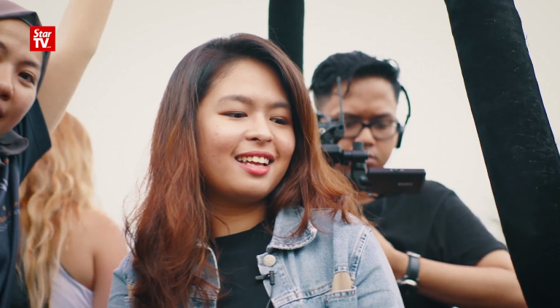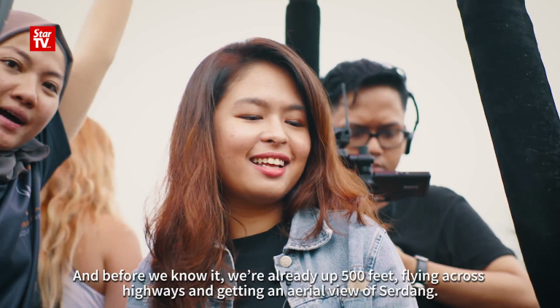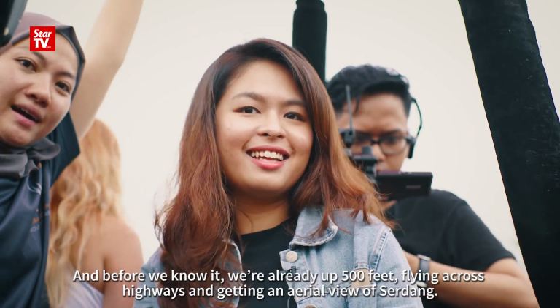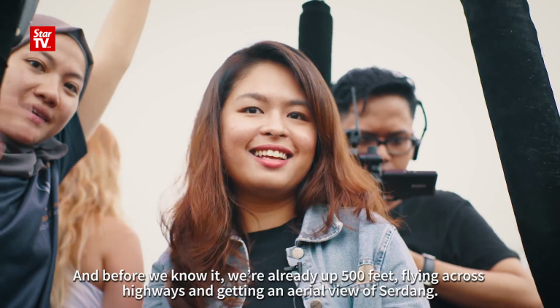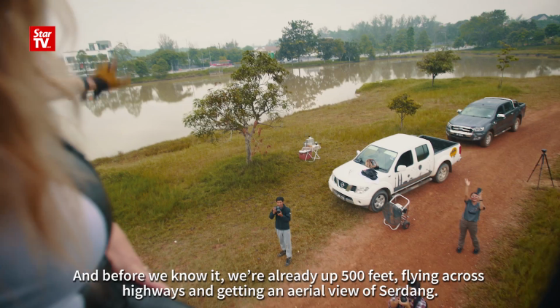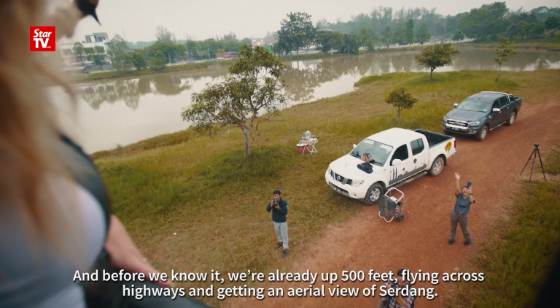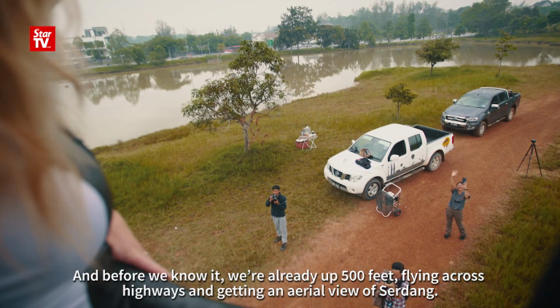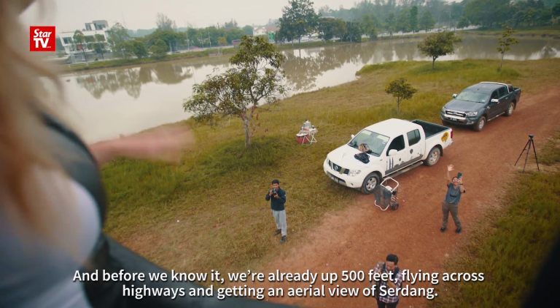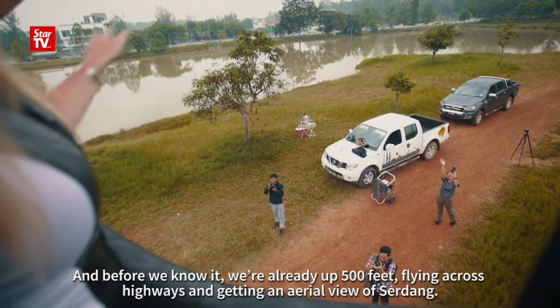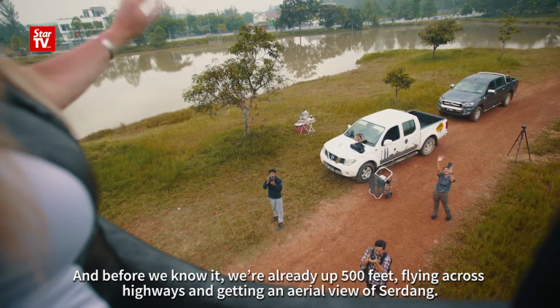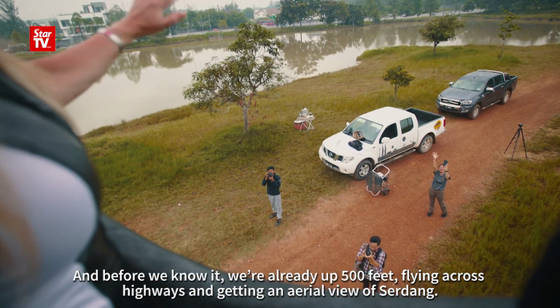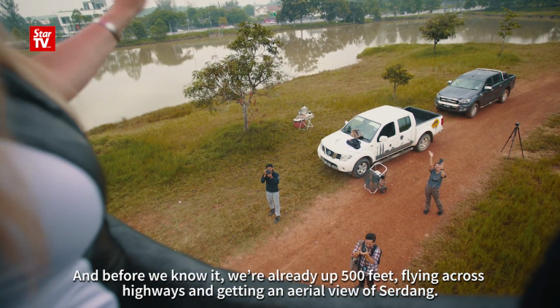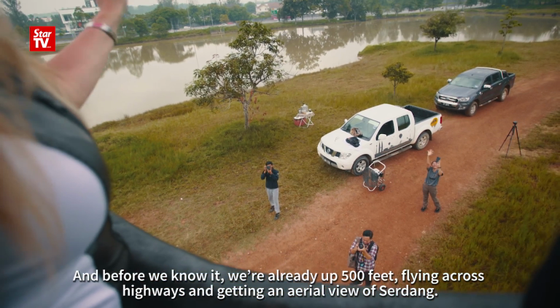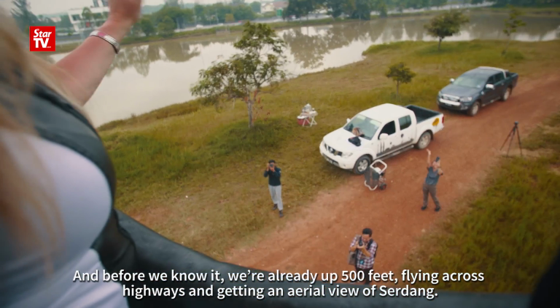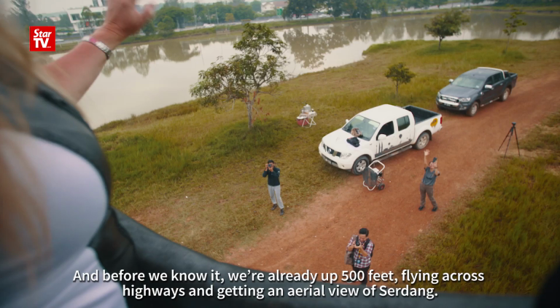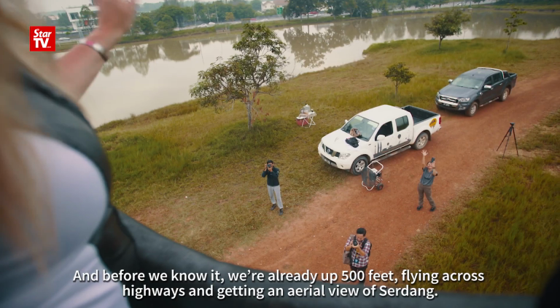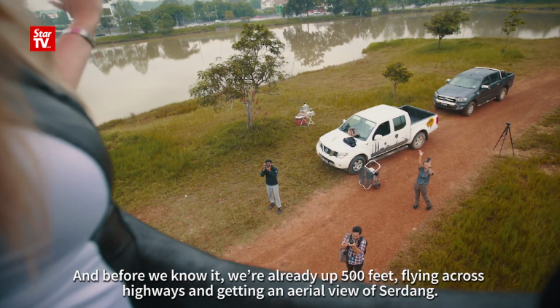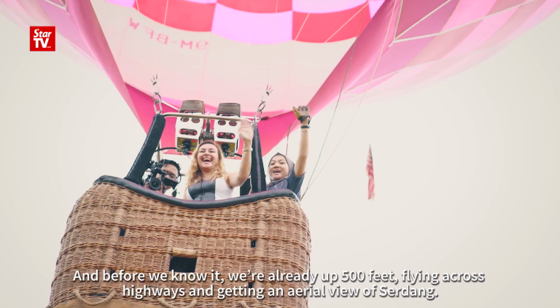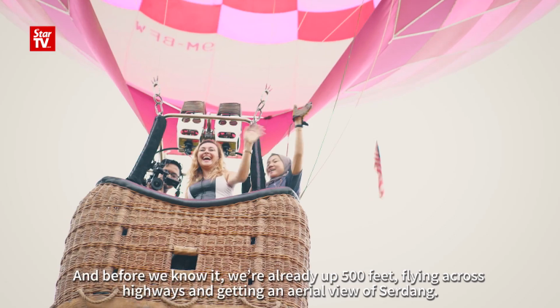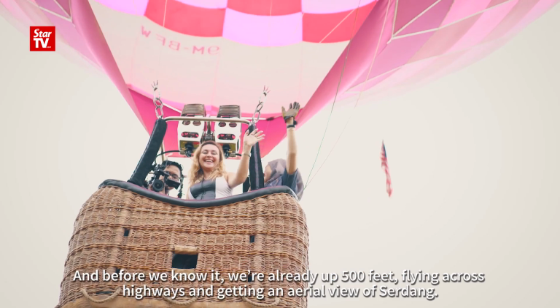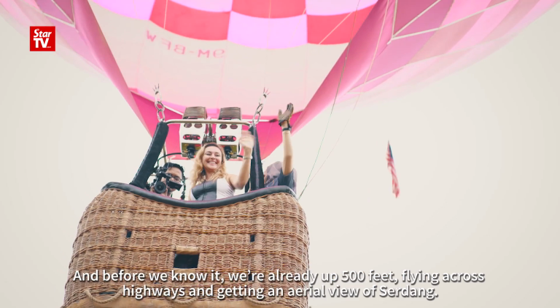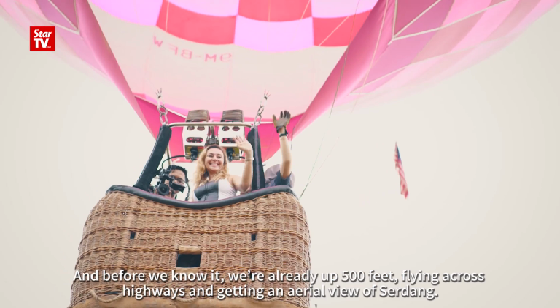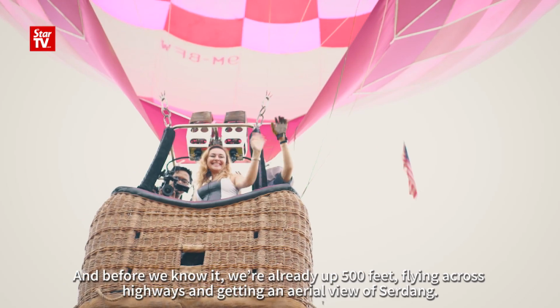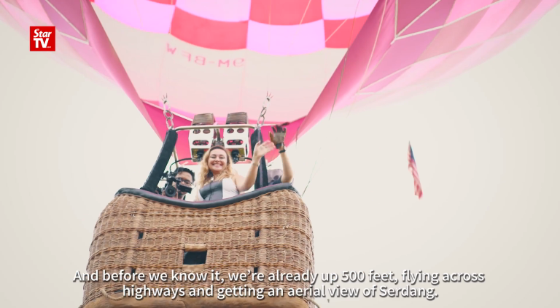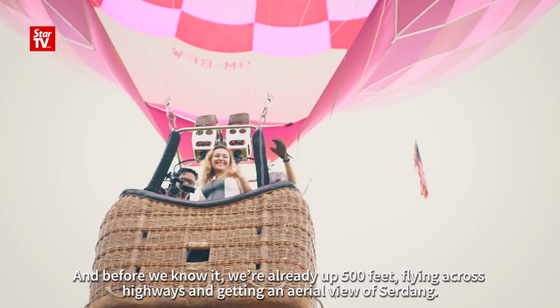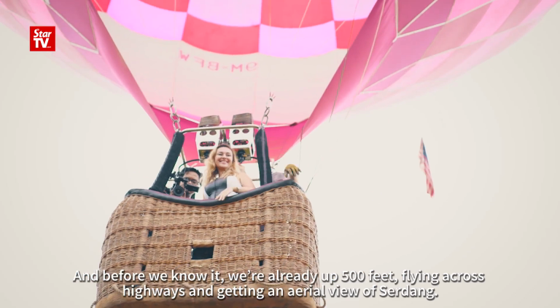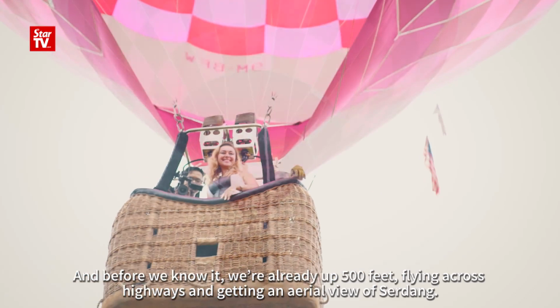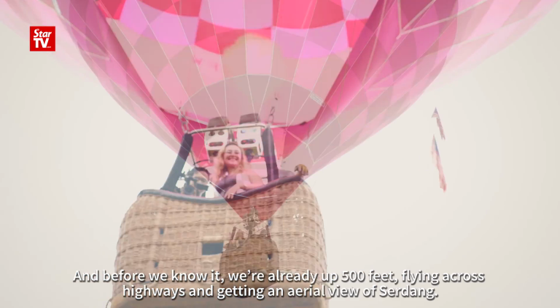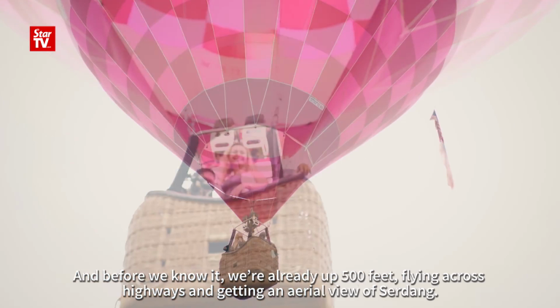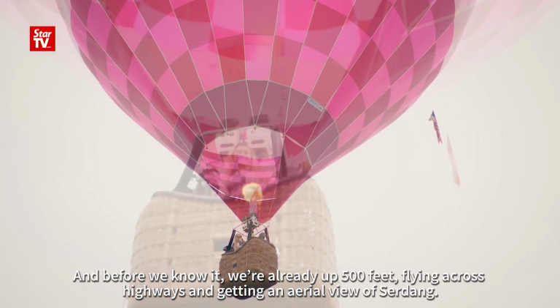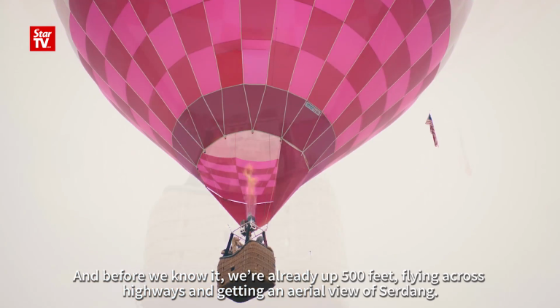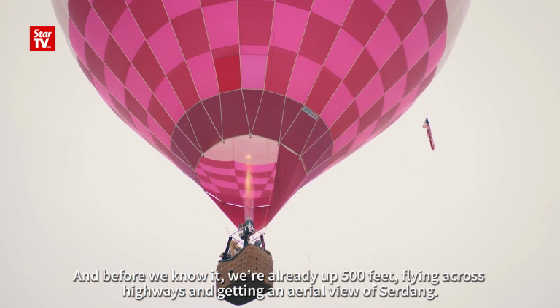Before we knew it, we were already up 500 feet, flying across highways and getting an aerial view of Sedang.